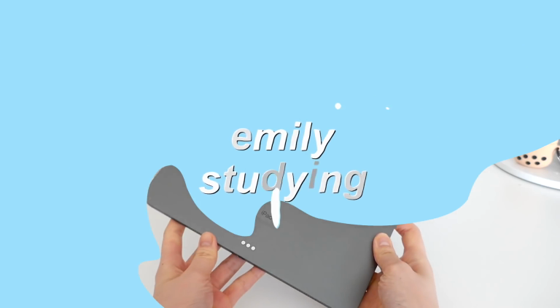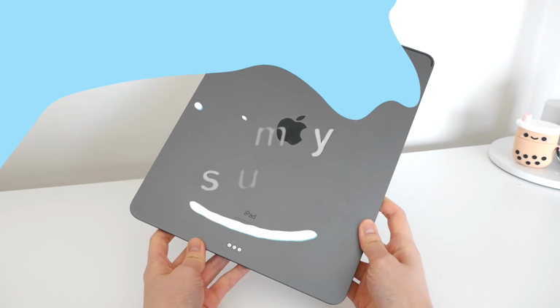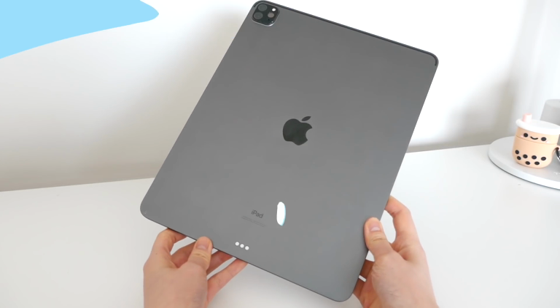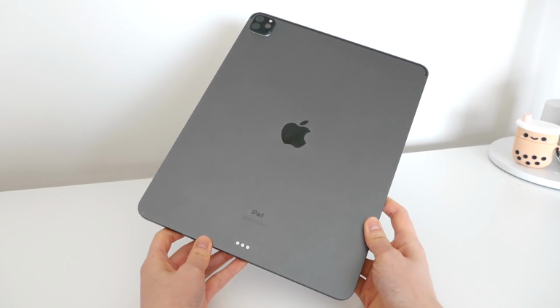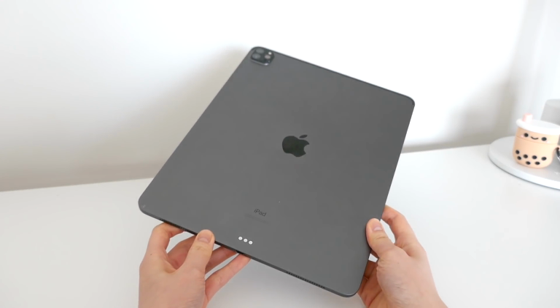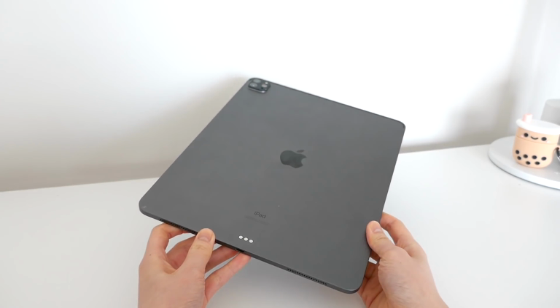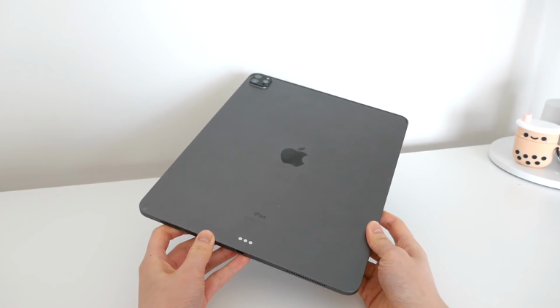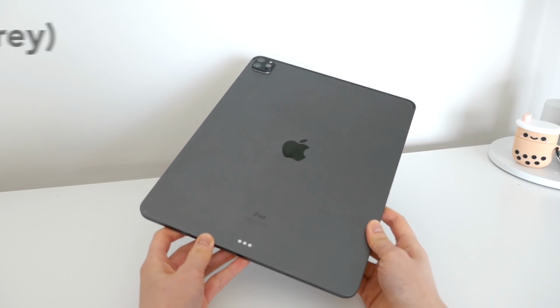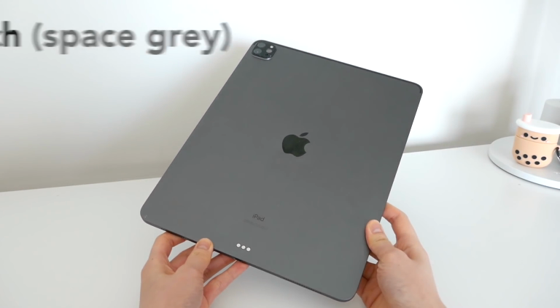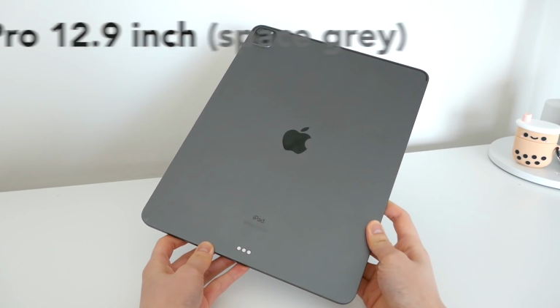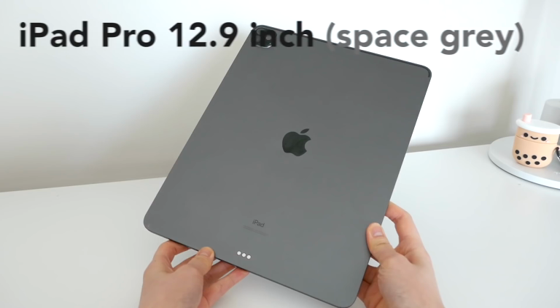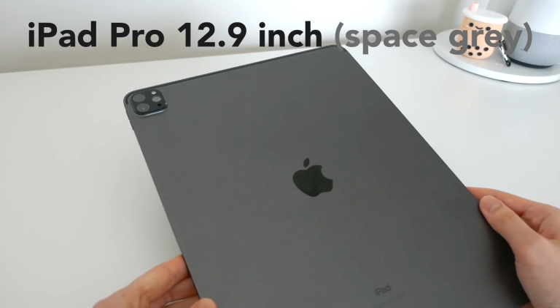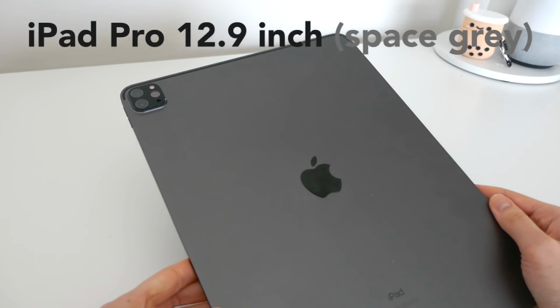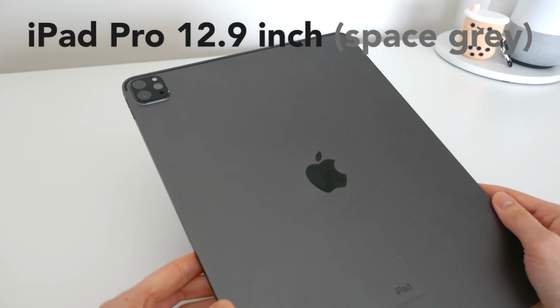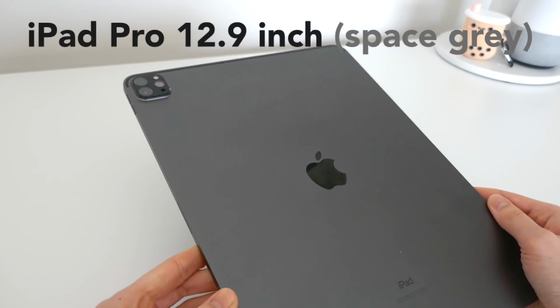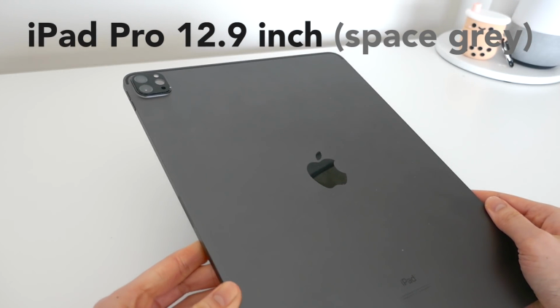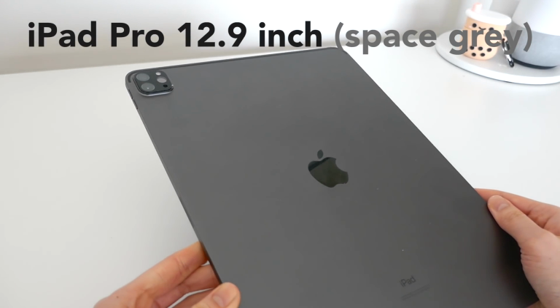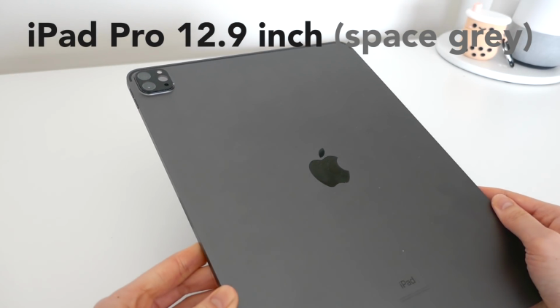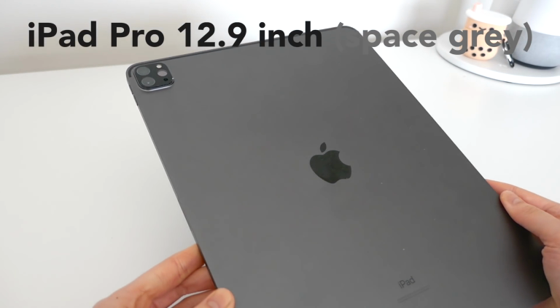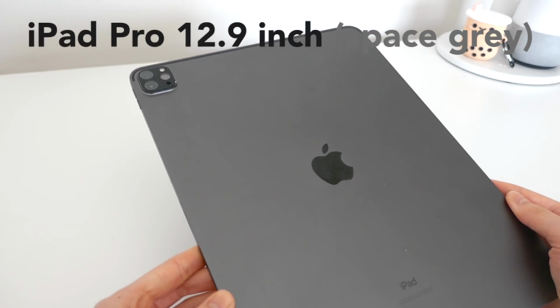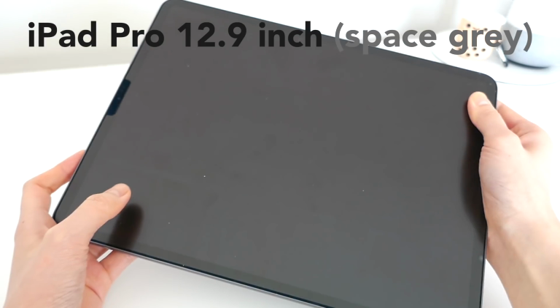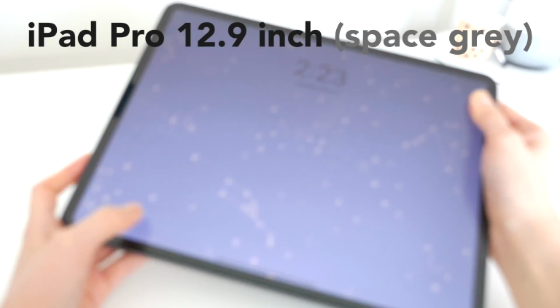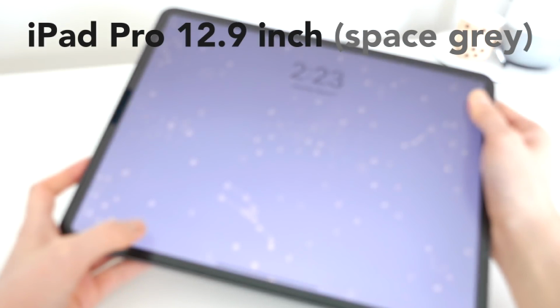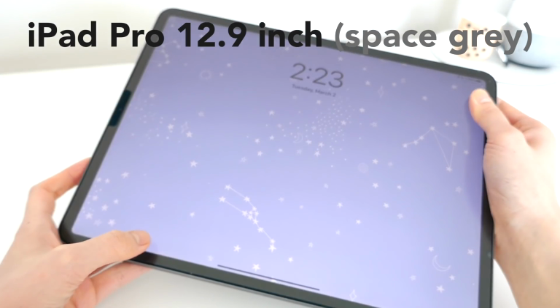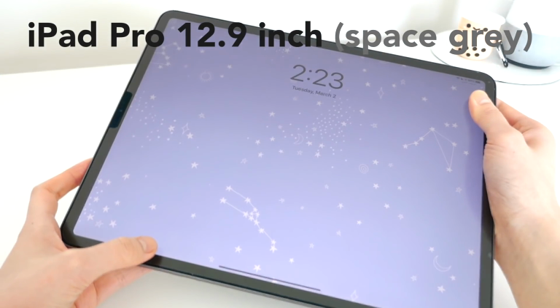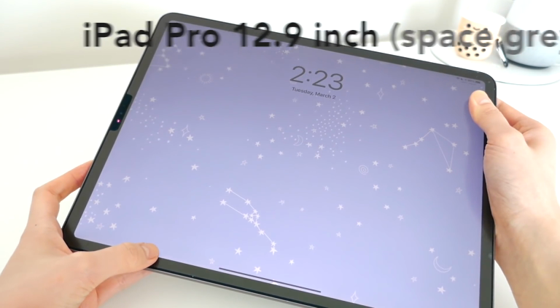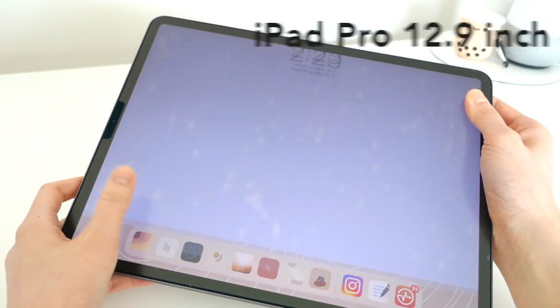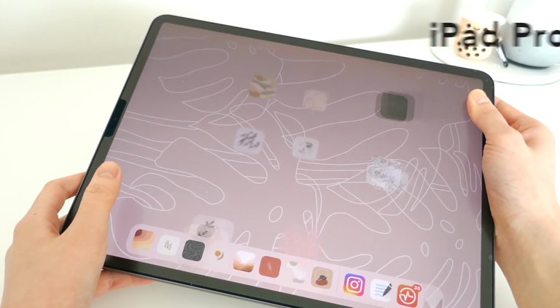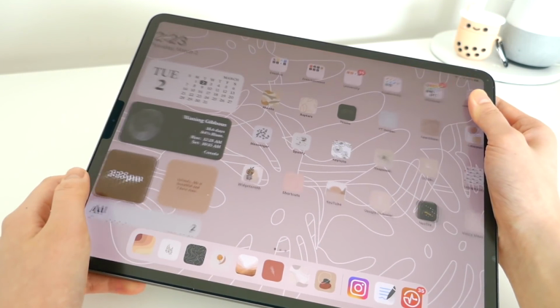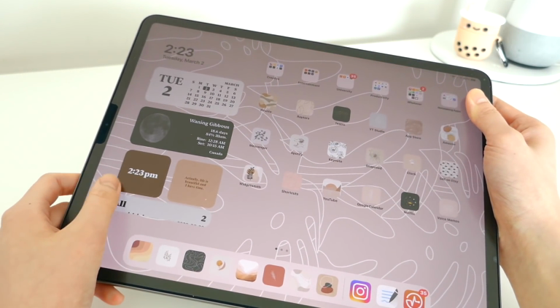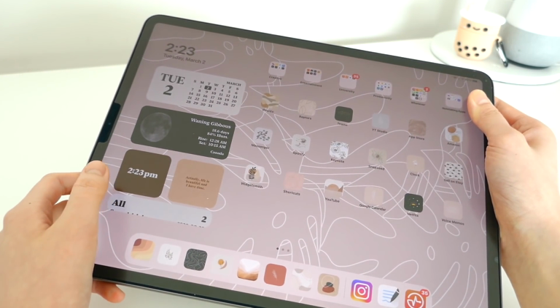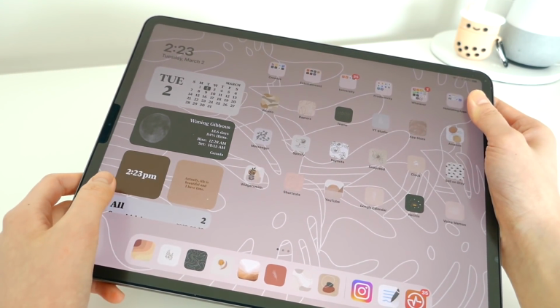For those of you wondering which iPad I use, I have the iPad Pro 12.9 inch in space gray.